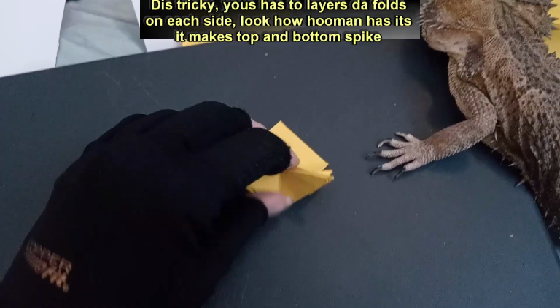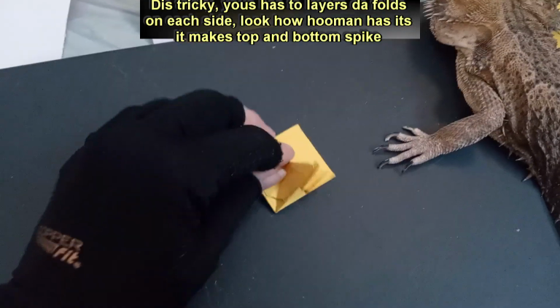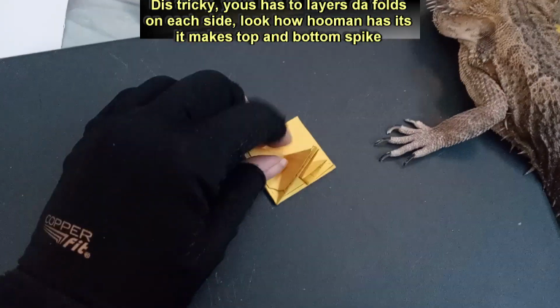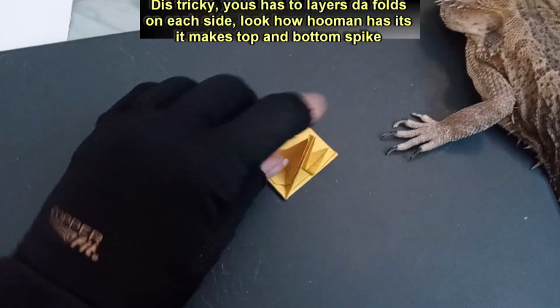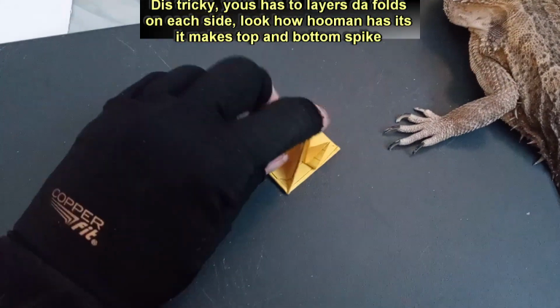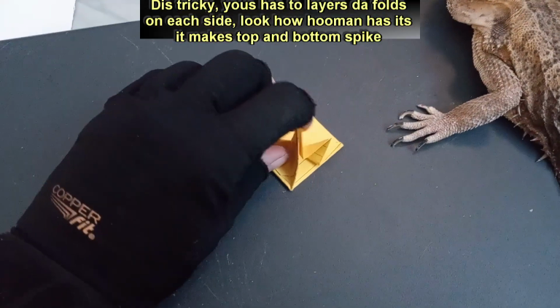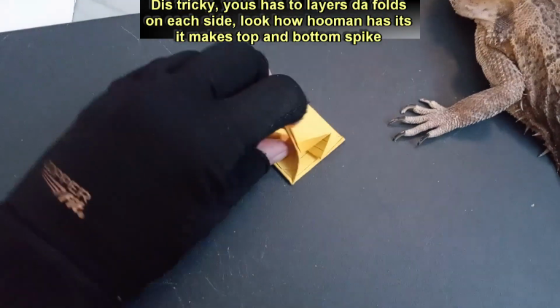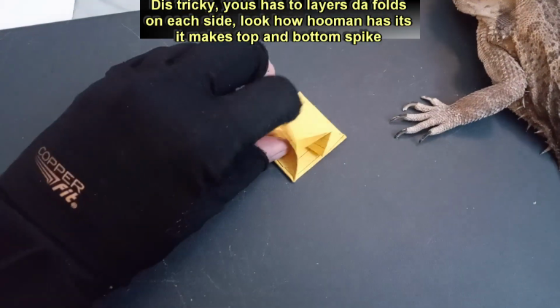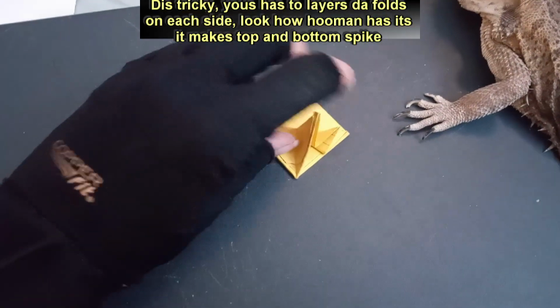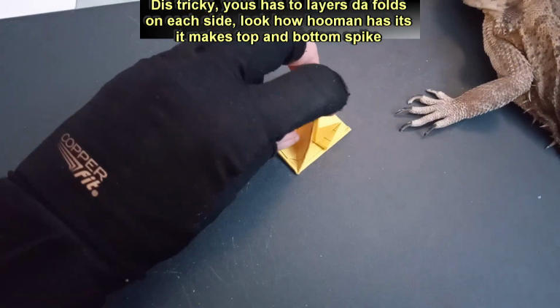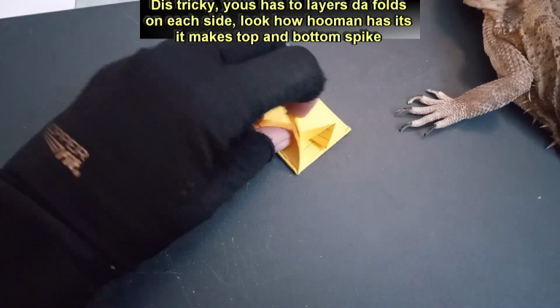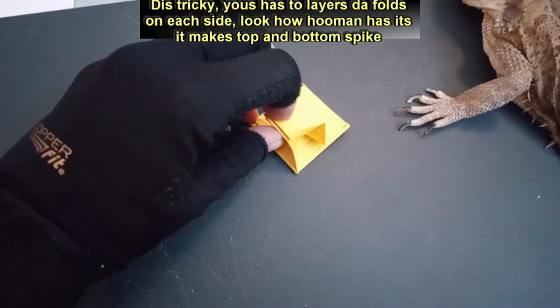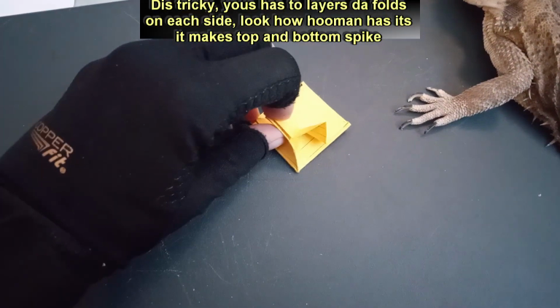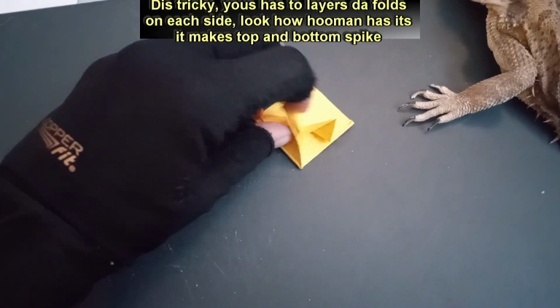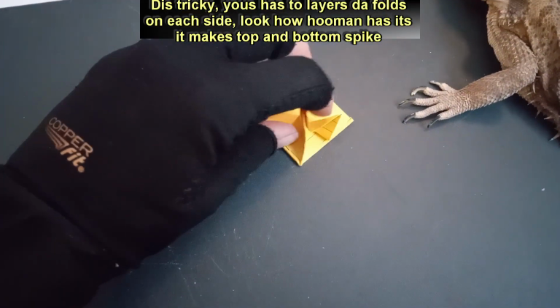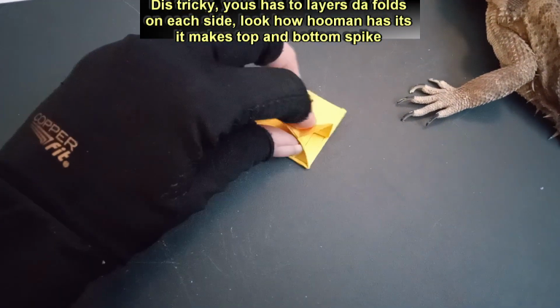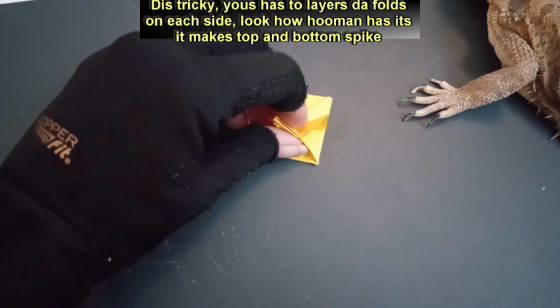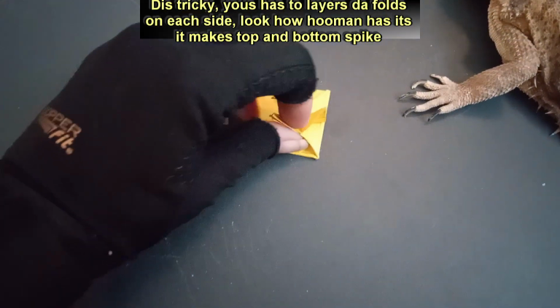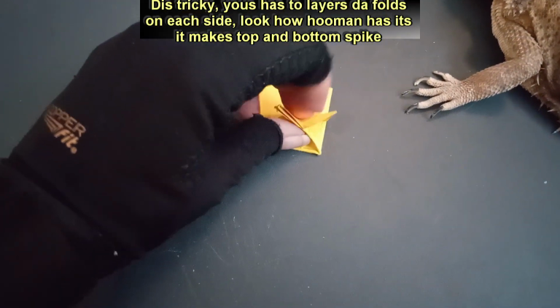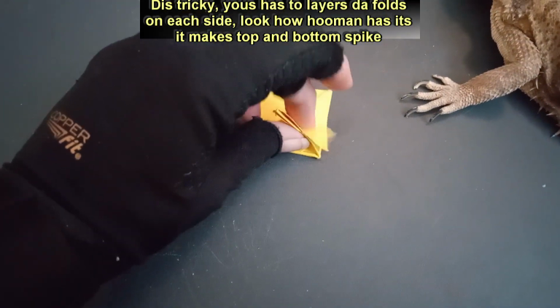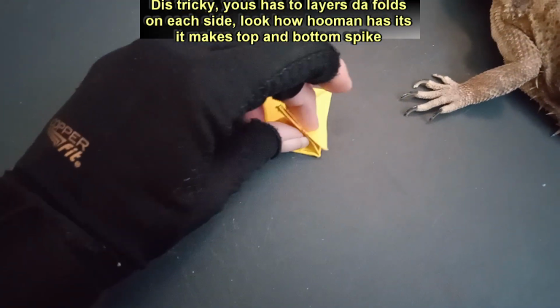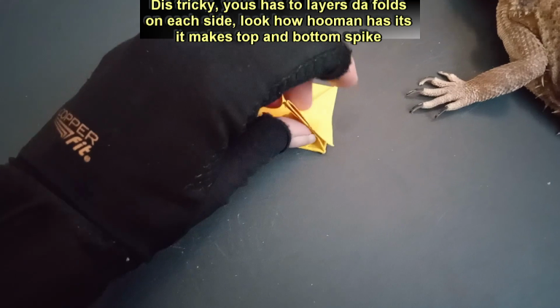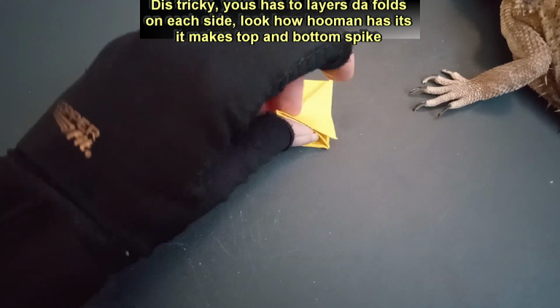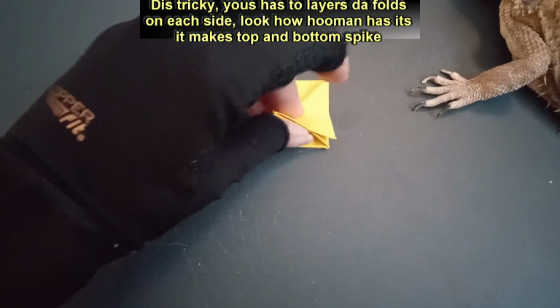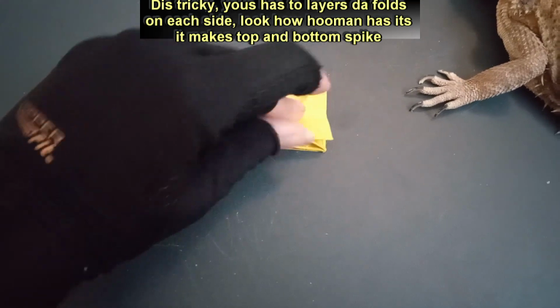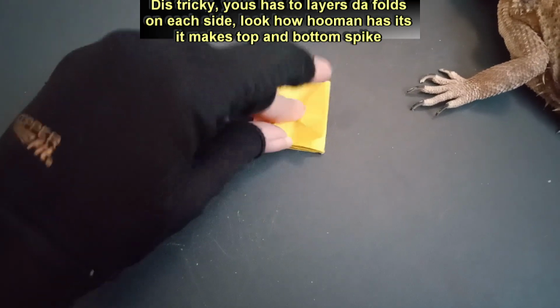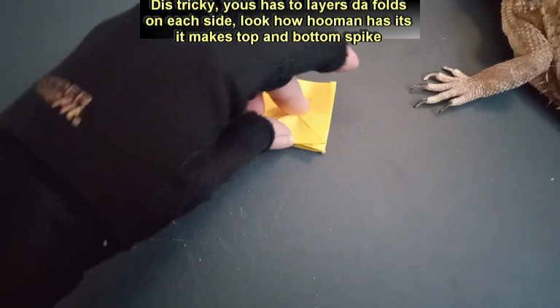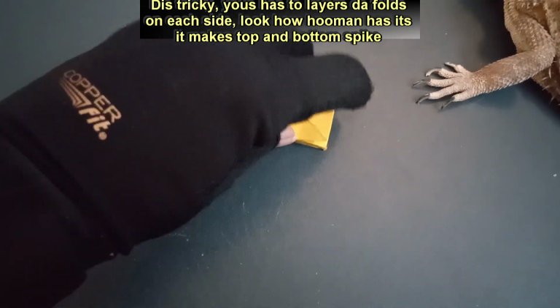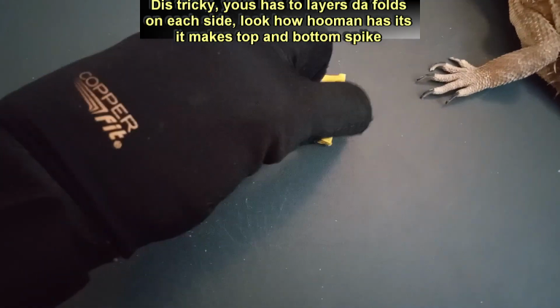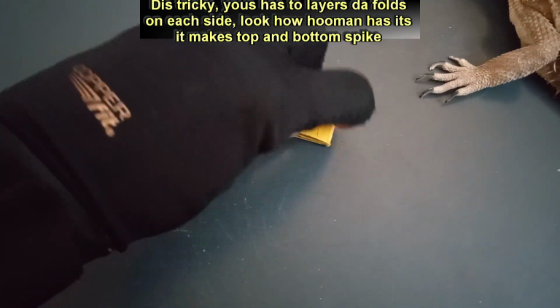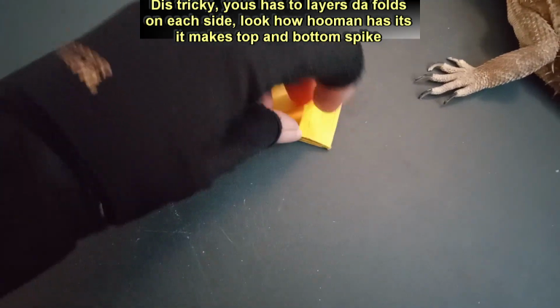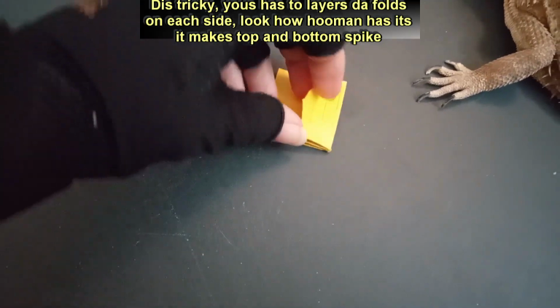This tricky, use has two layers to folds on each side. Look how human has it, it makes top and bottom spike.